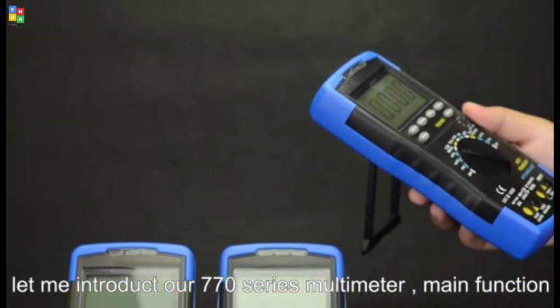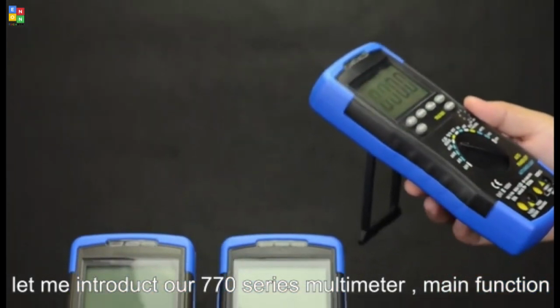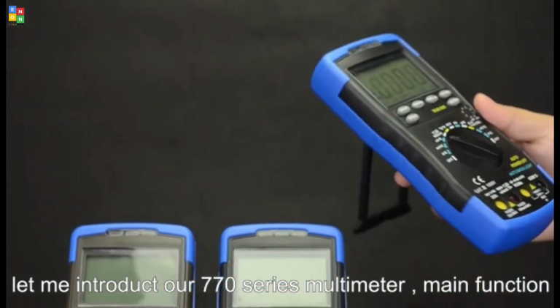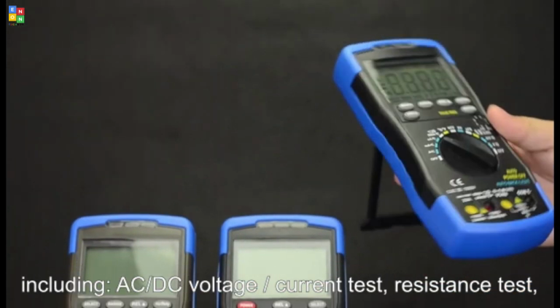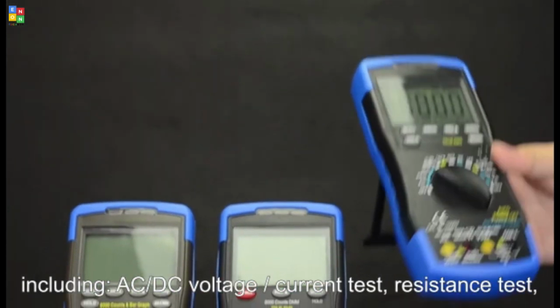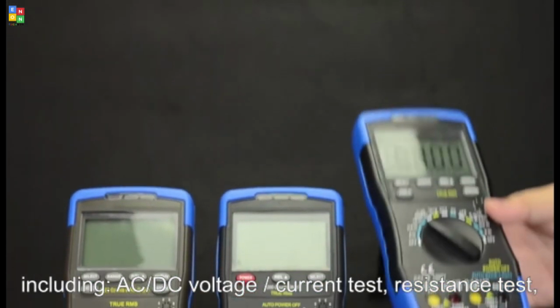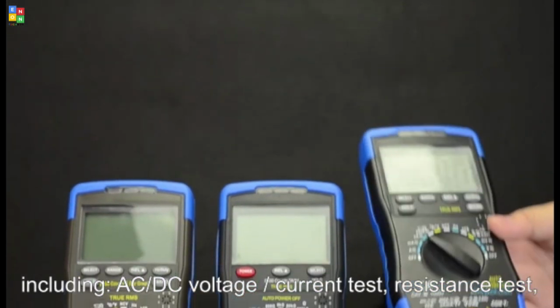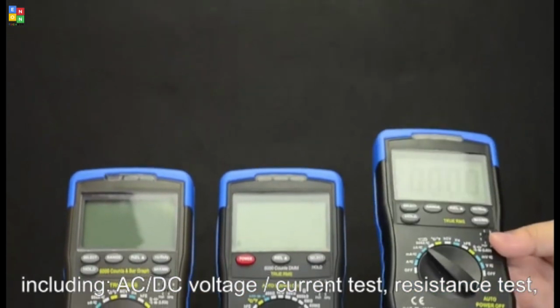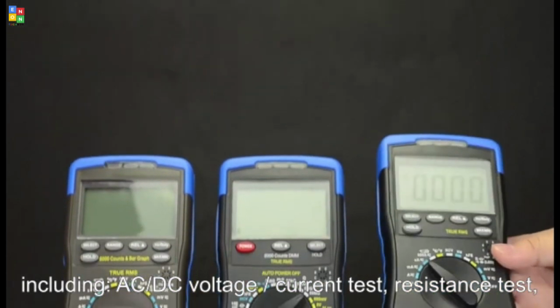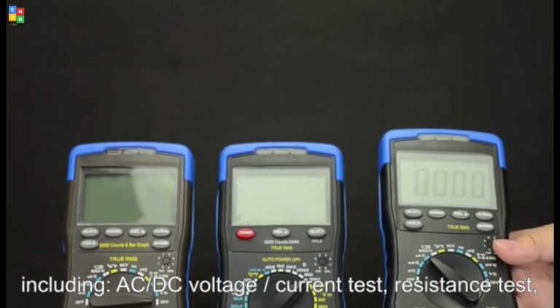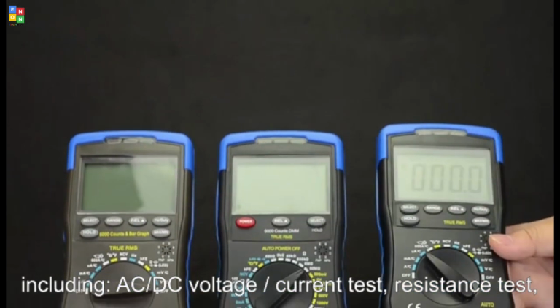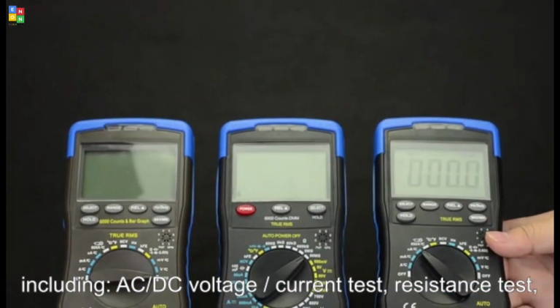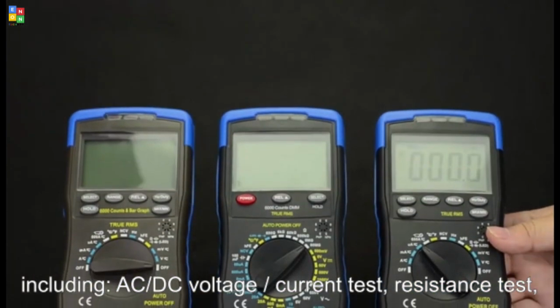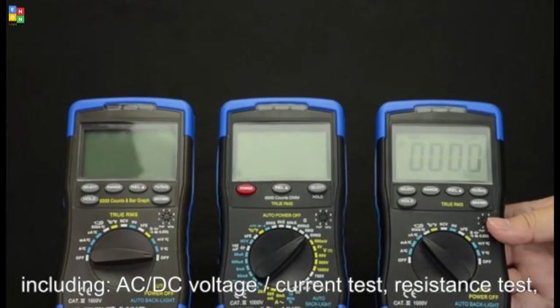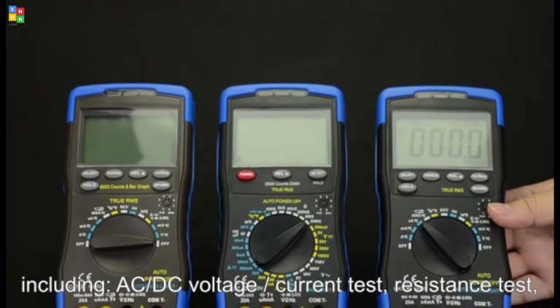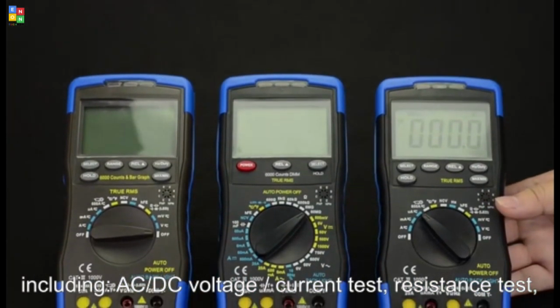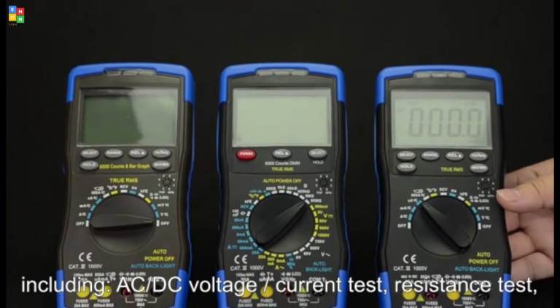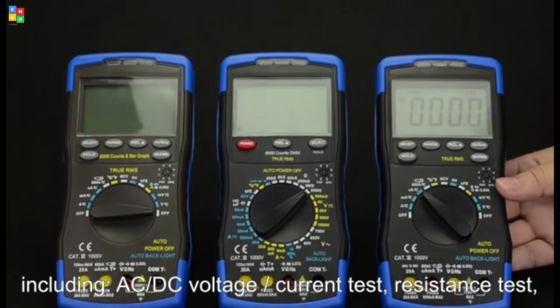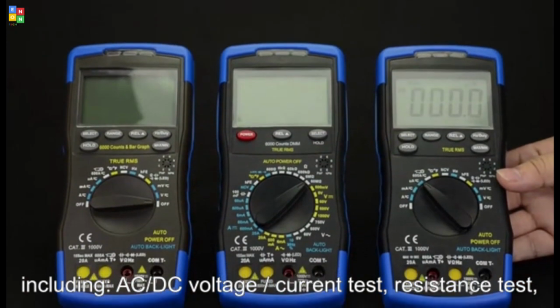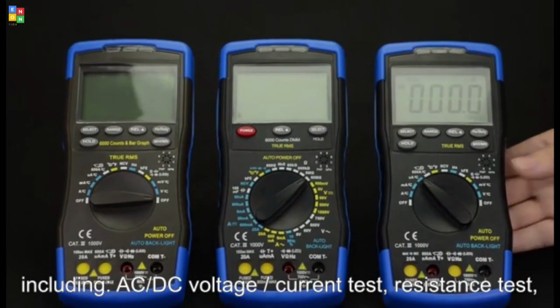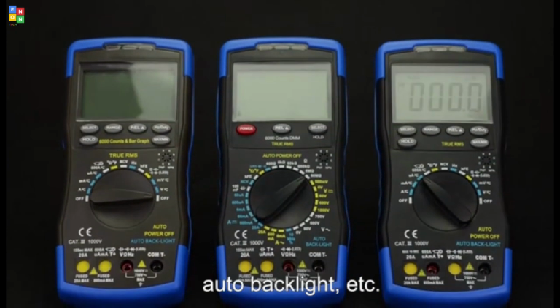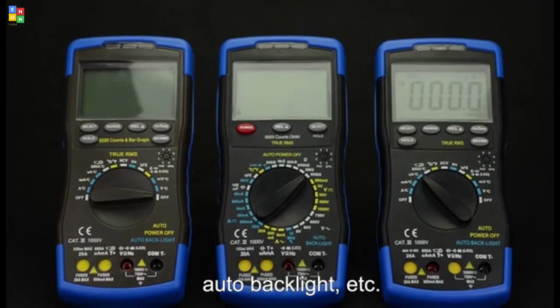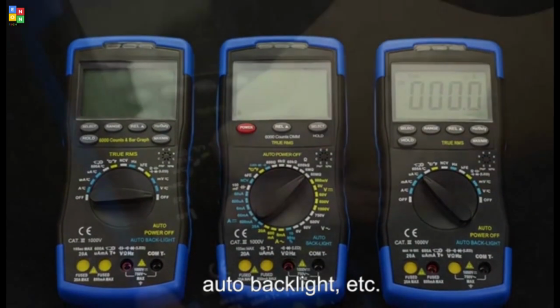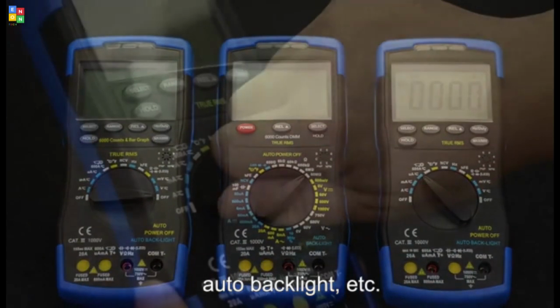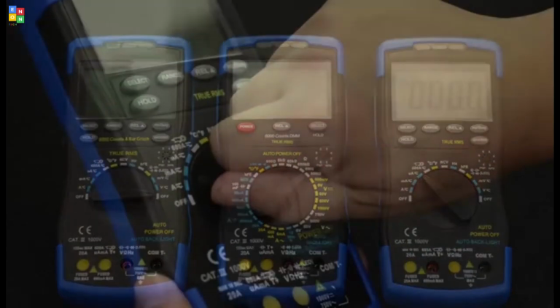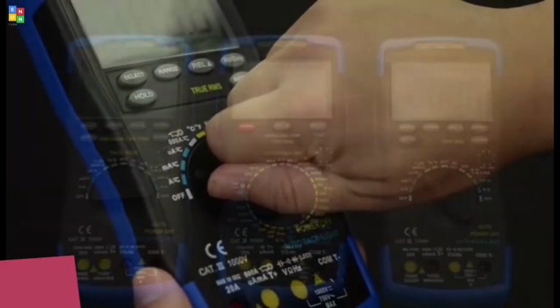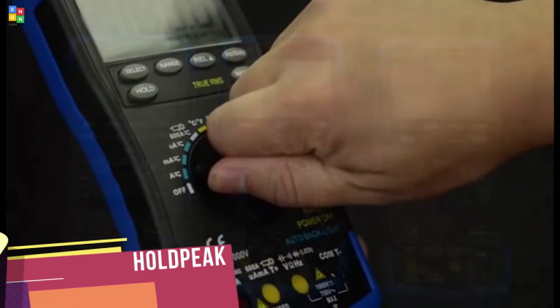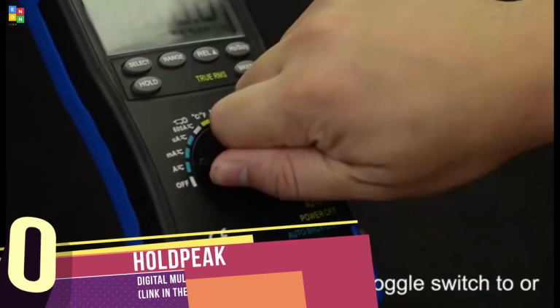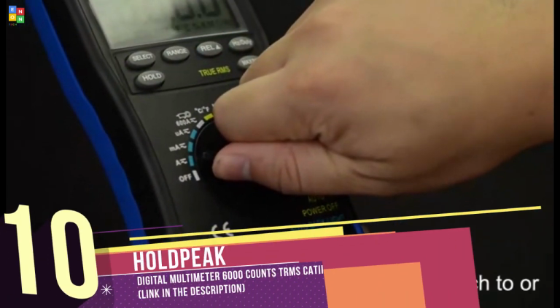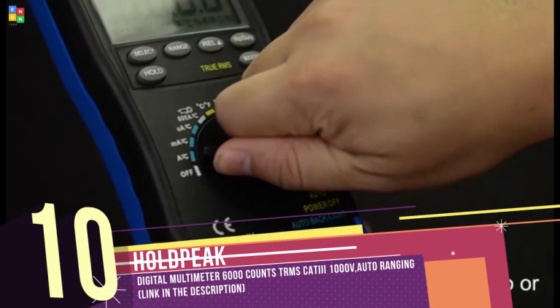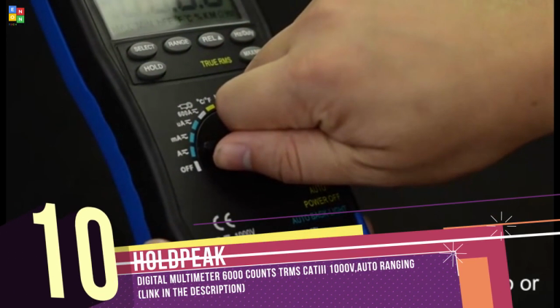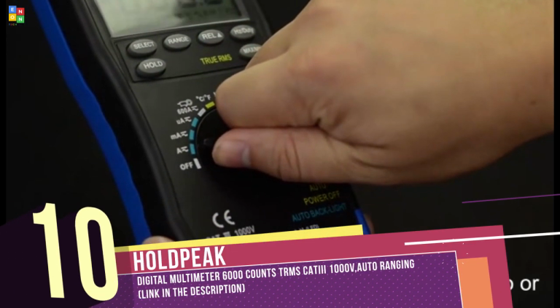The main functions include AC/DC voltage, current test, resistance test, automatic range, and mechanical block system.